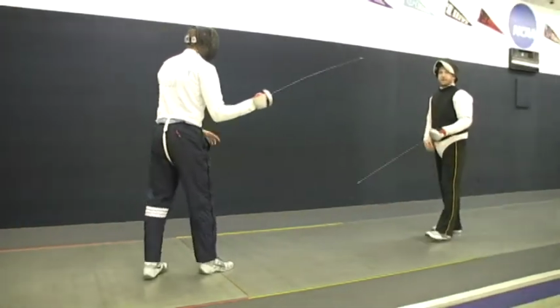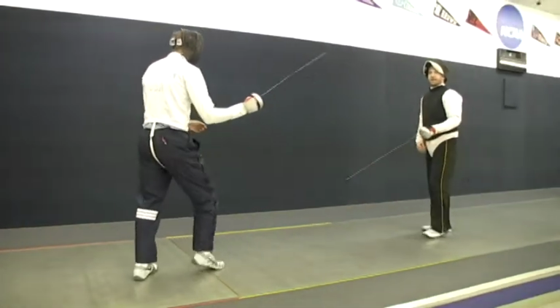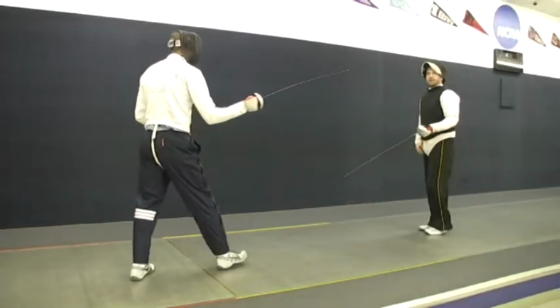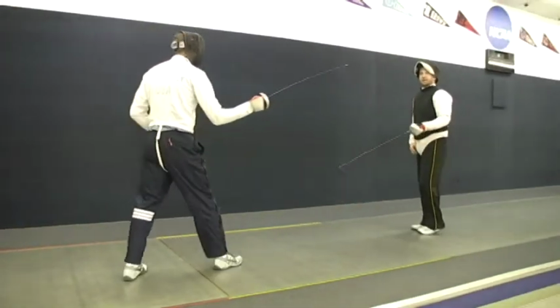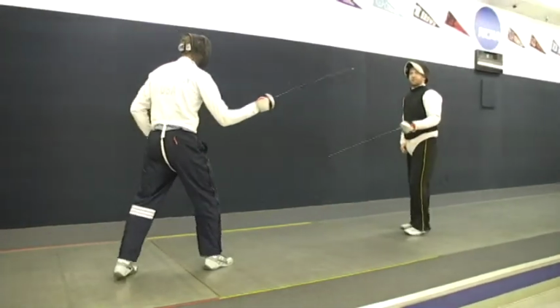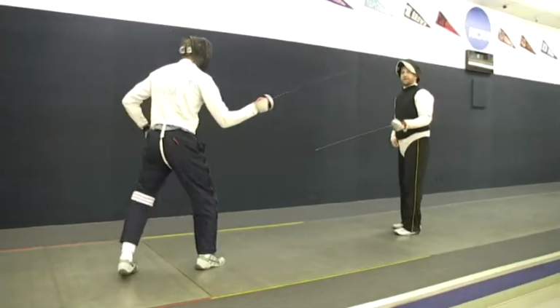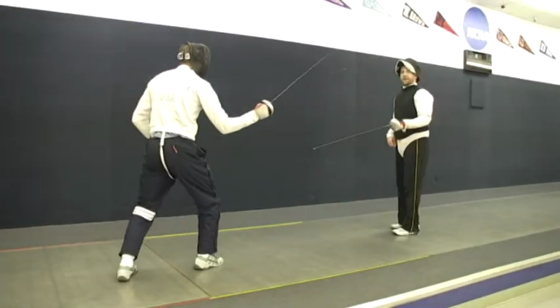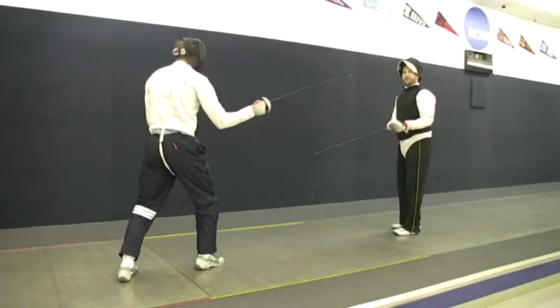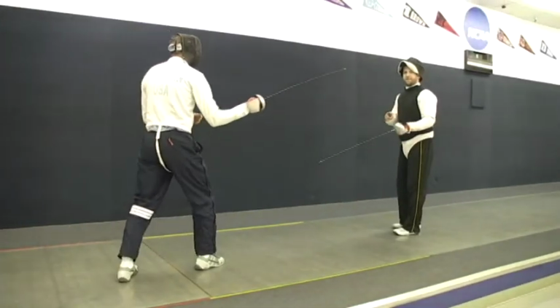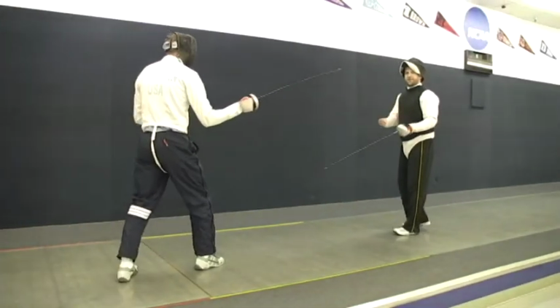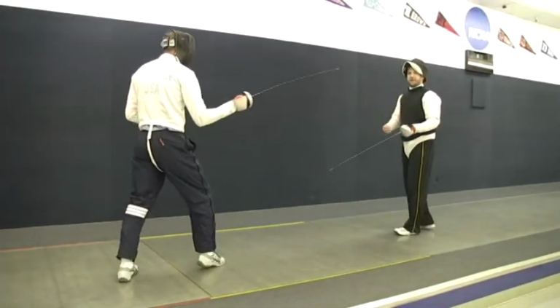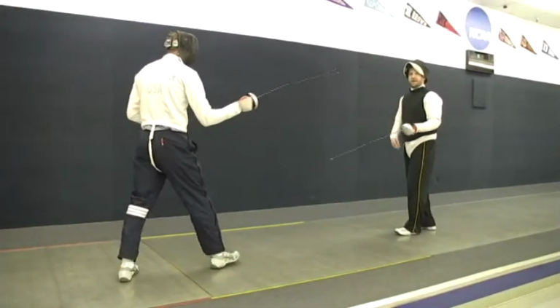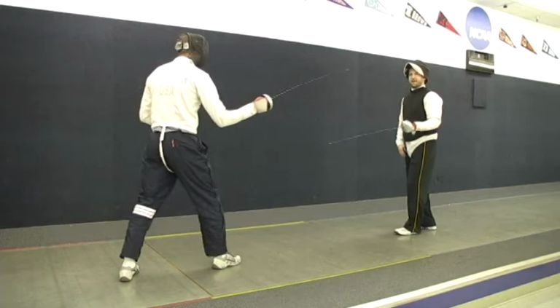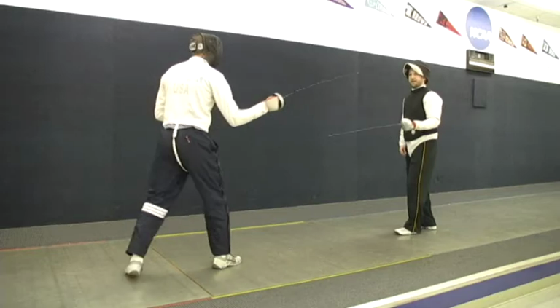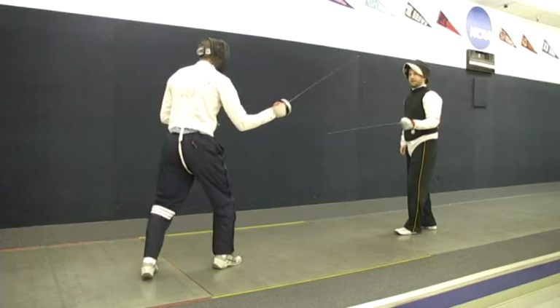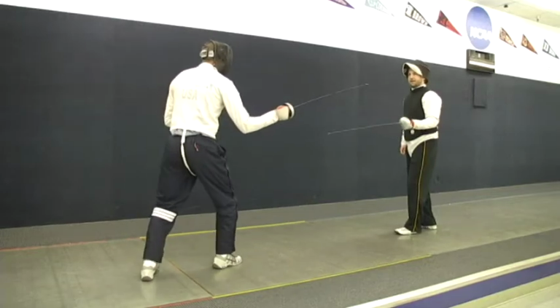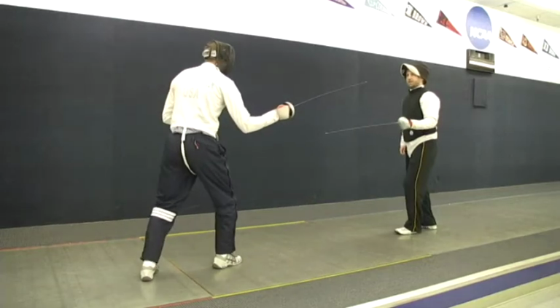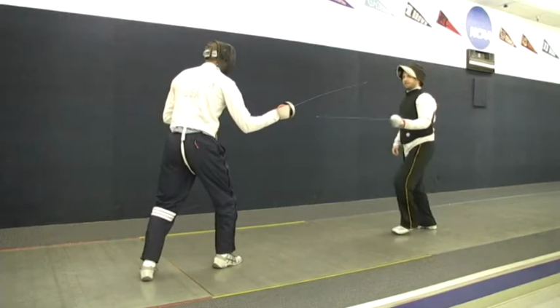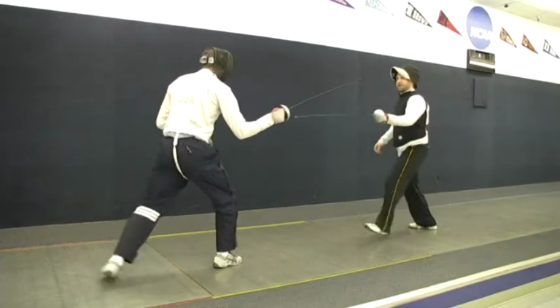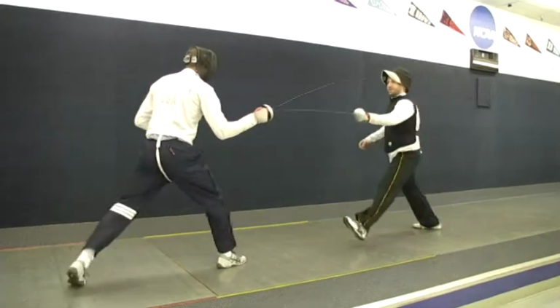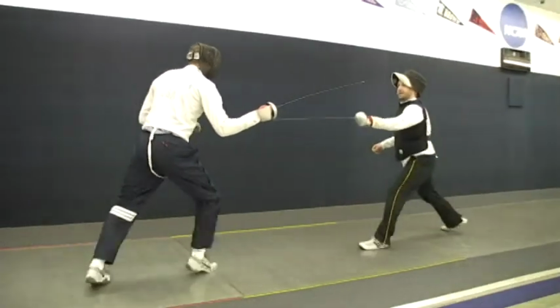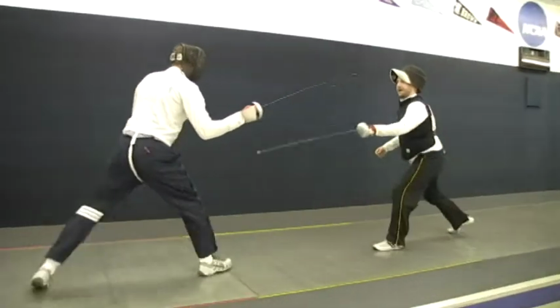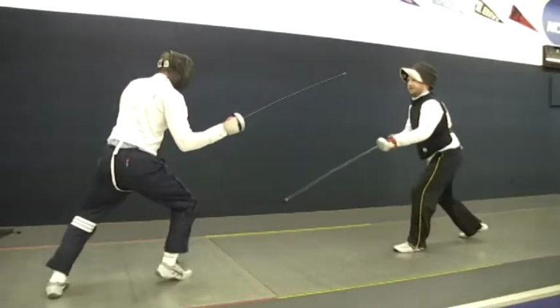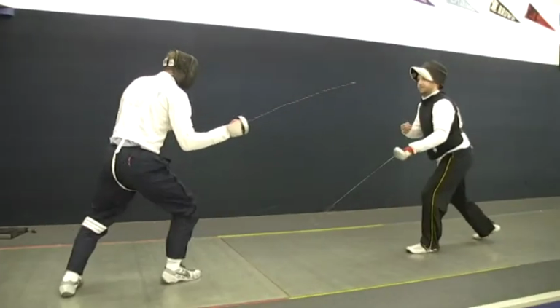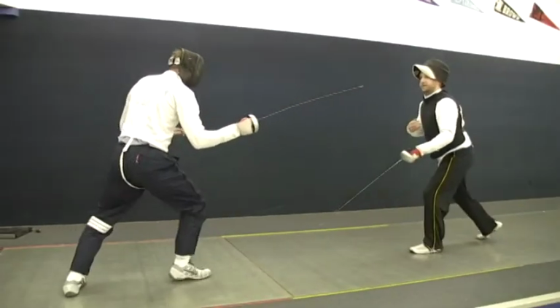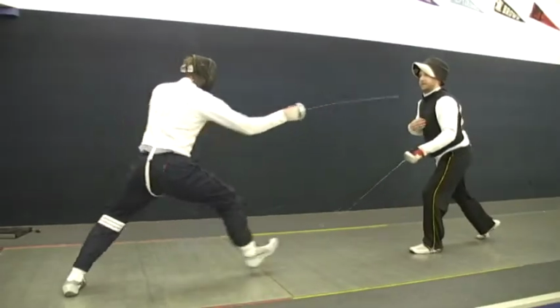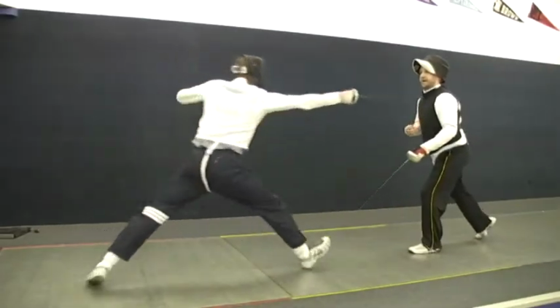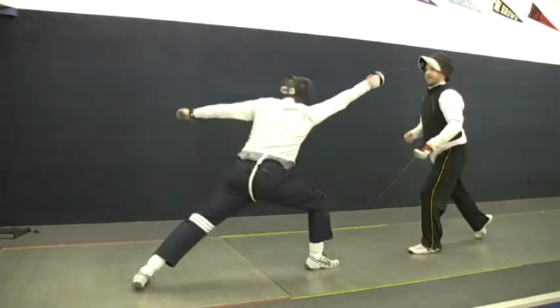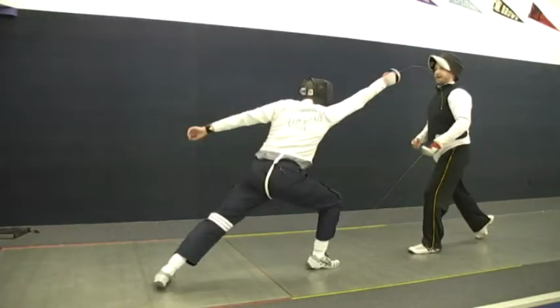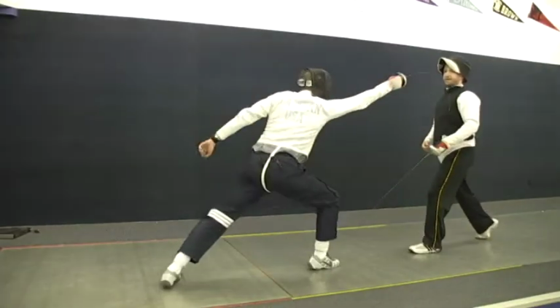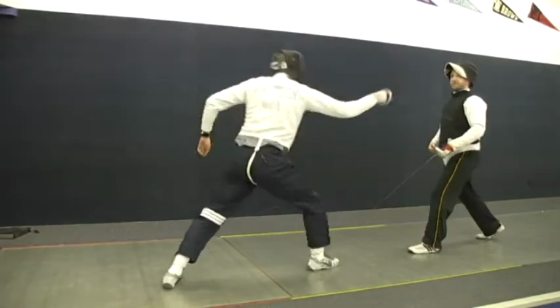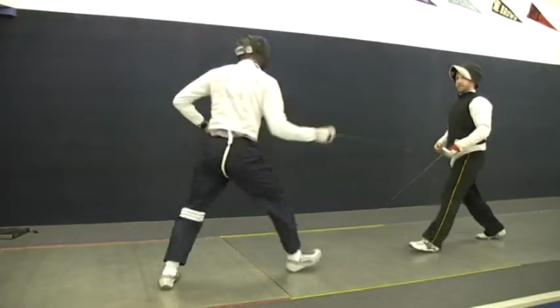Counterattack number two is to get away first and then hit. So I launch my attack, he retreats, and then hits me.